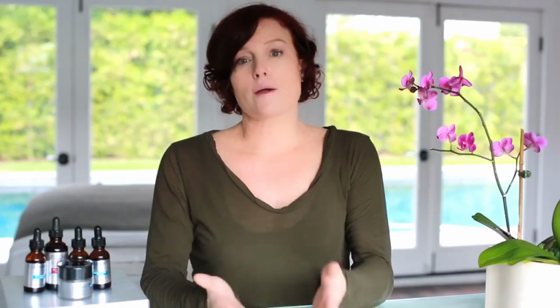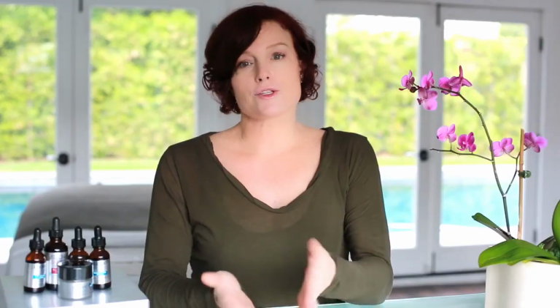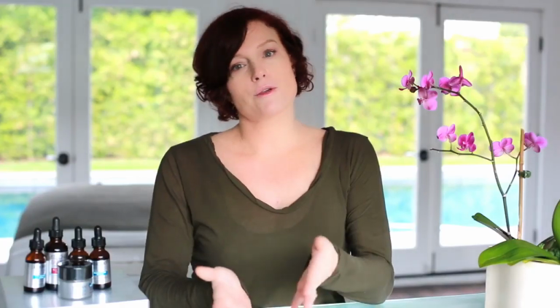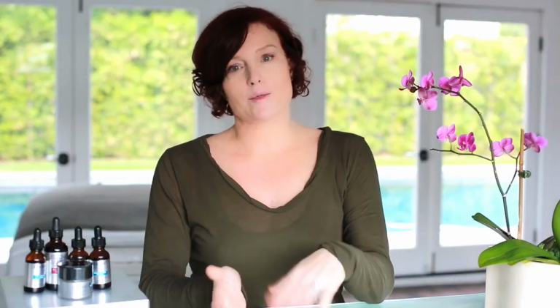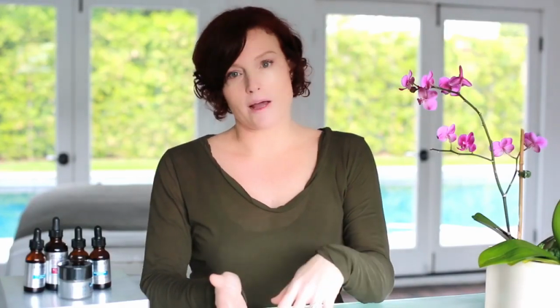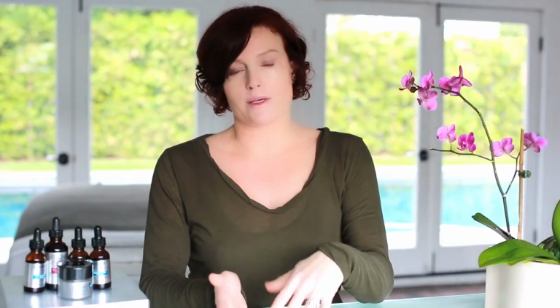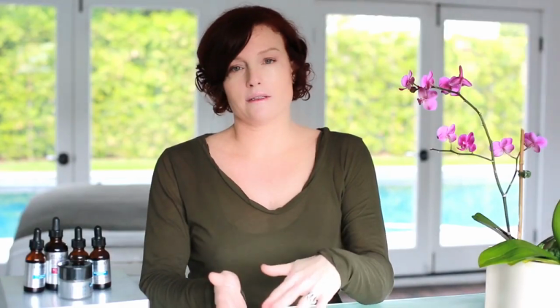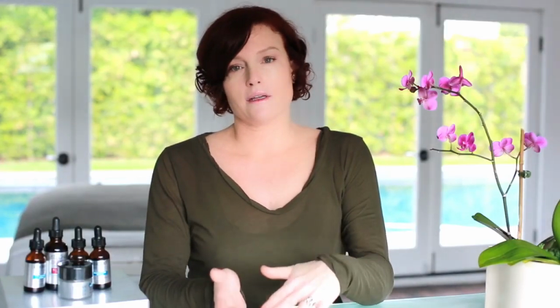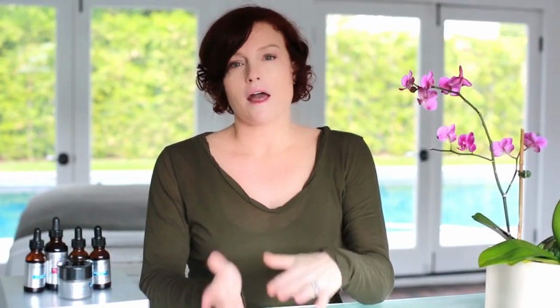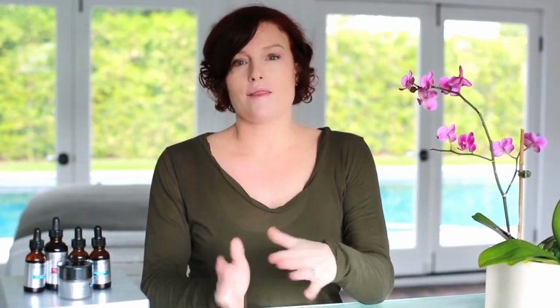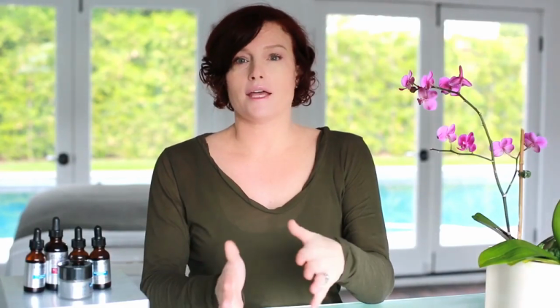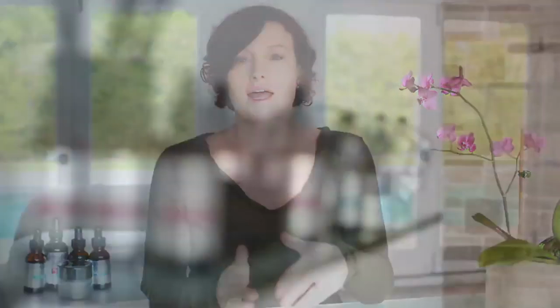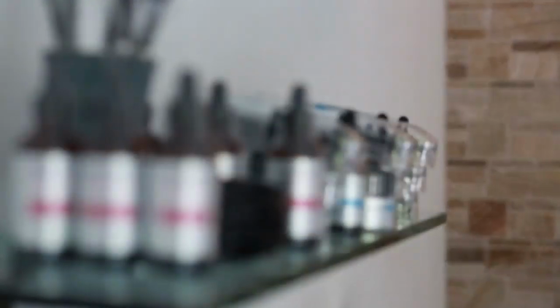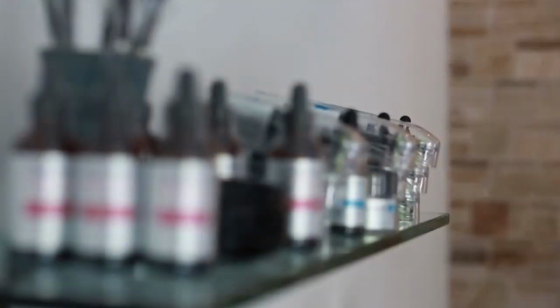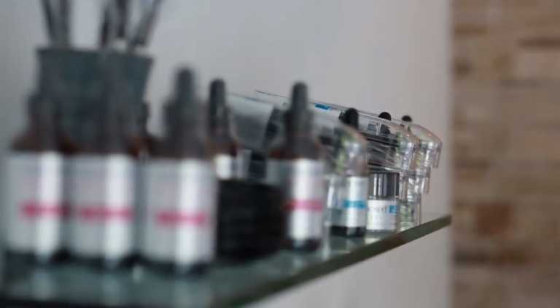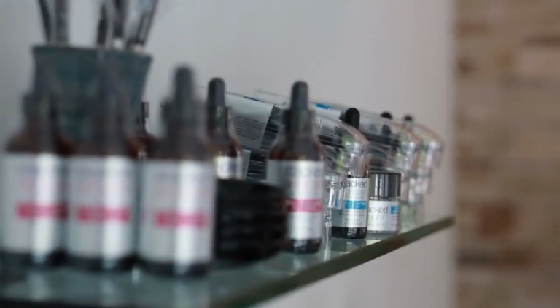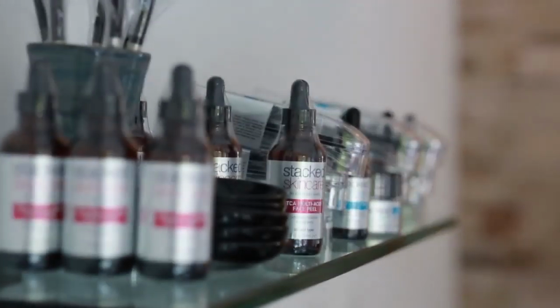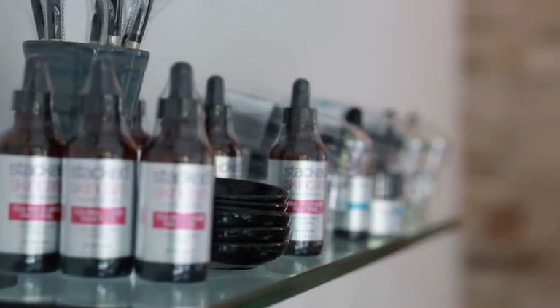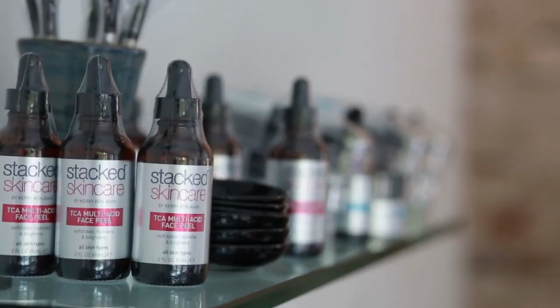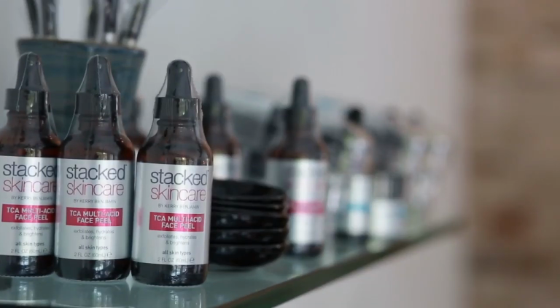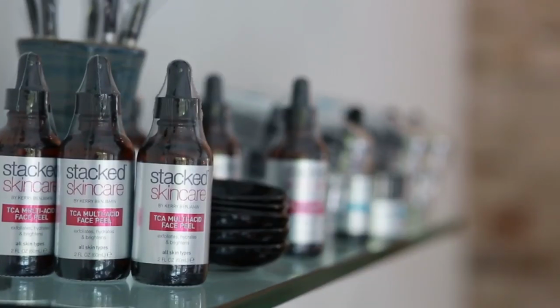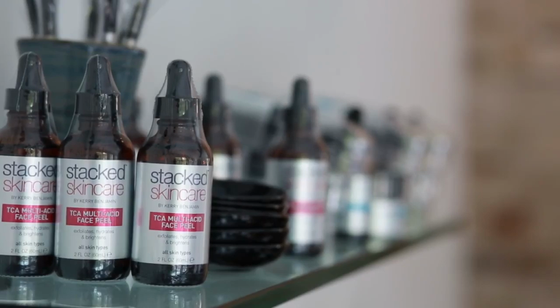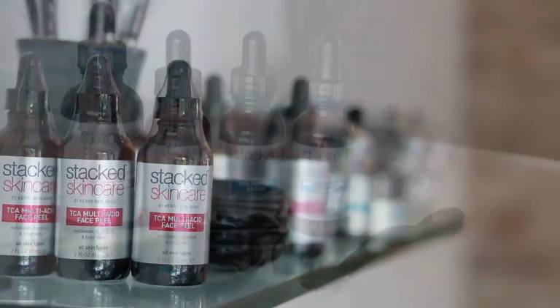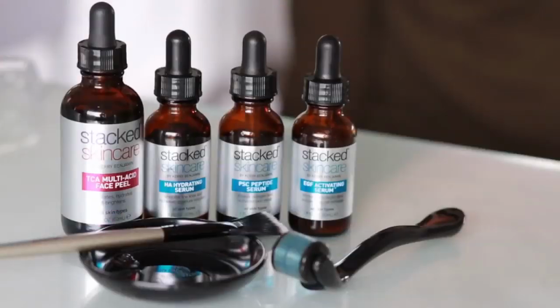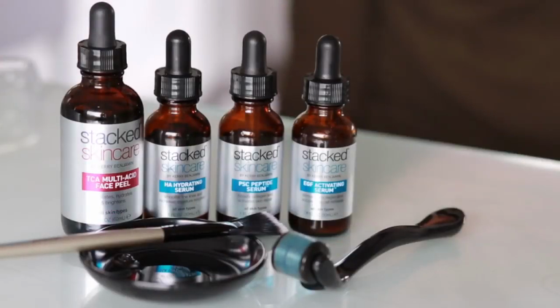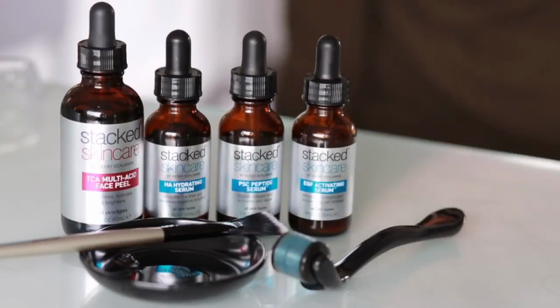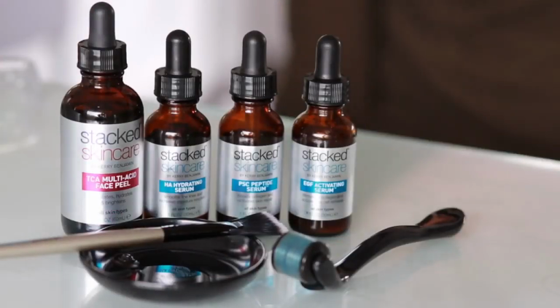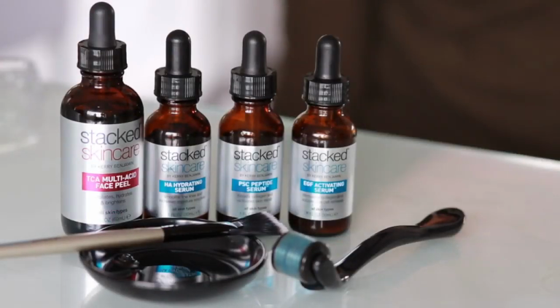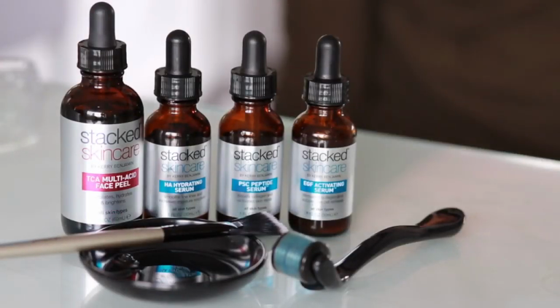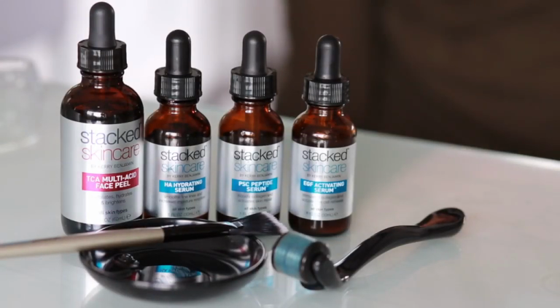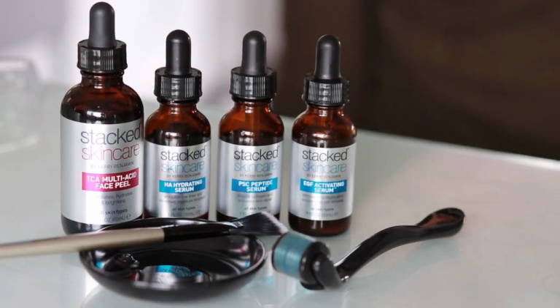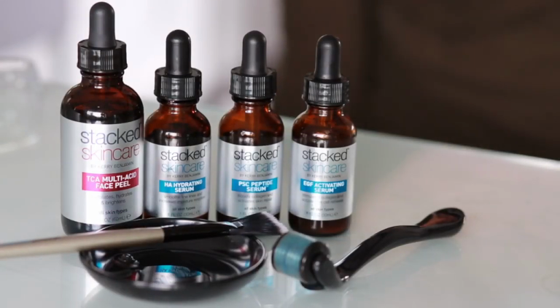So now I'm going to show you how to apply the peel and then how to use it with the rest of the Stax Skin Care System, including our serums and microneedle.